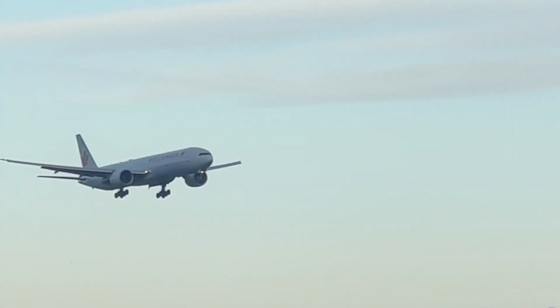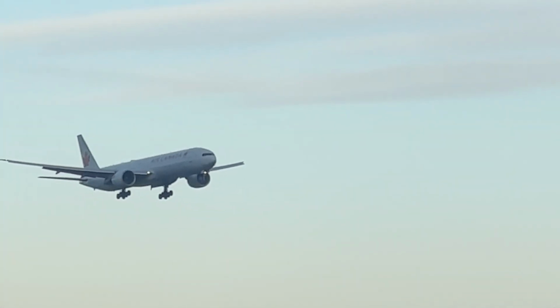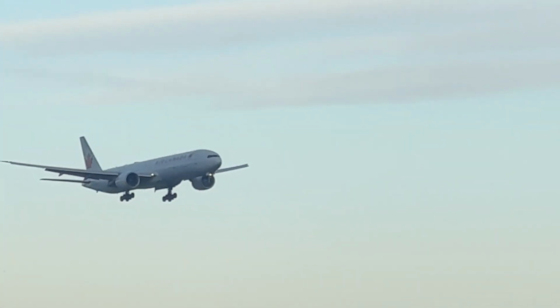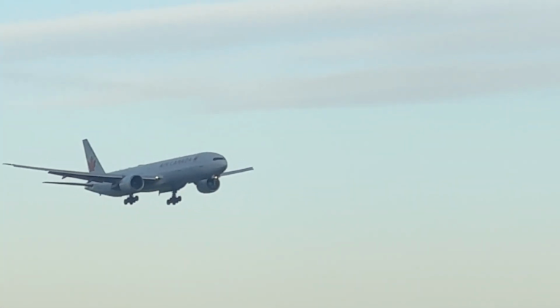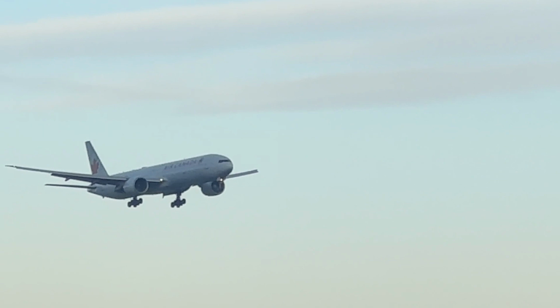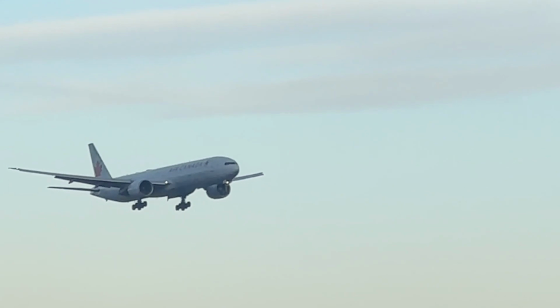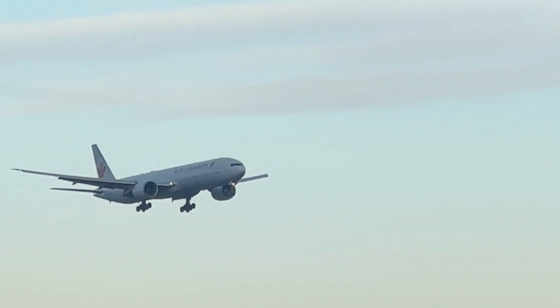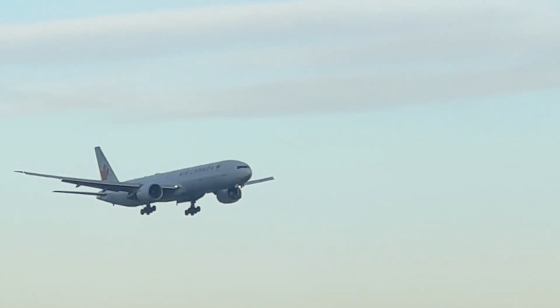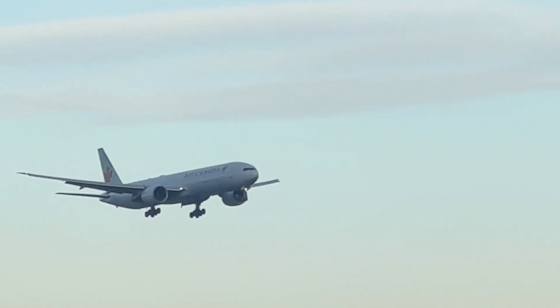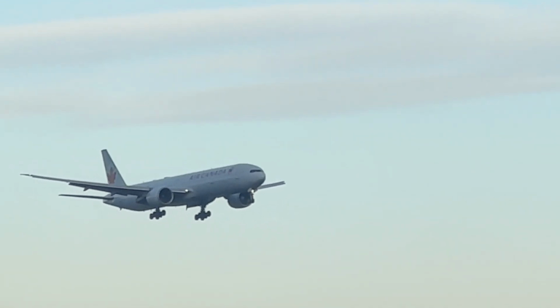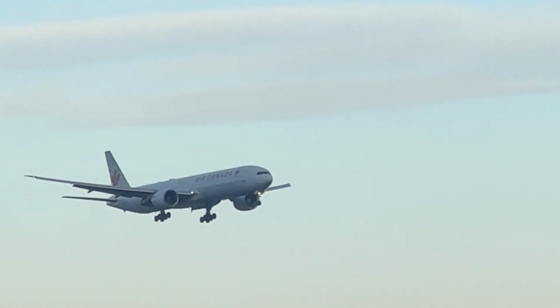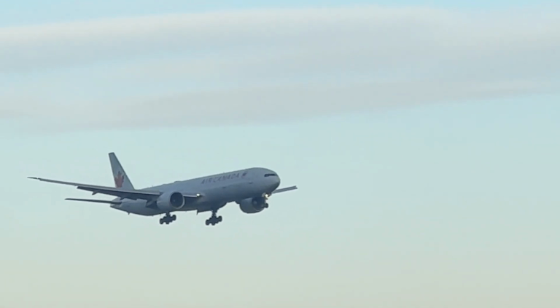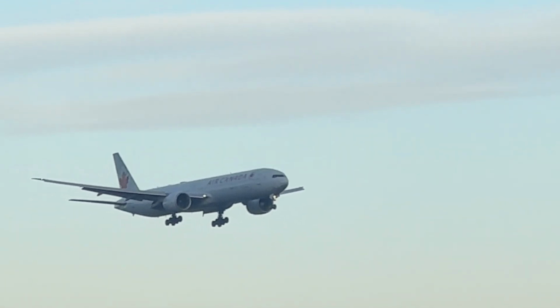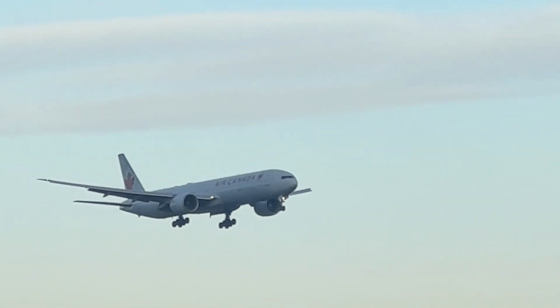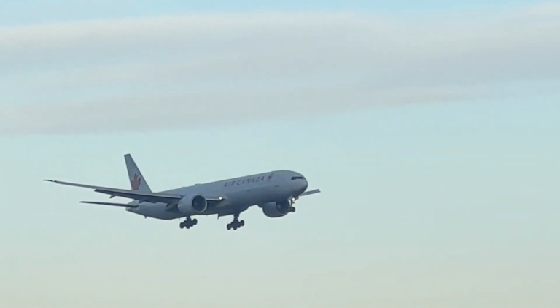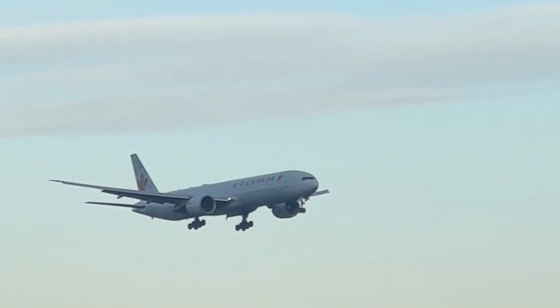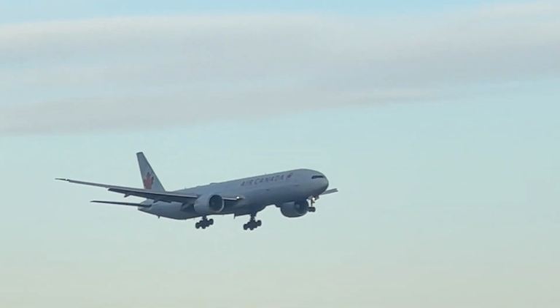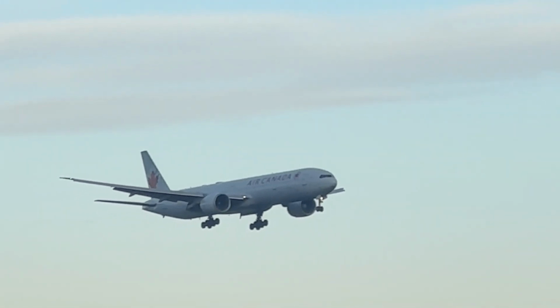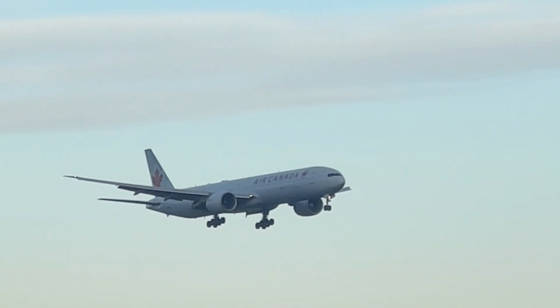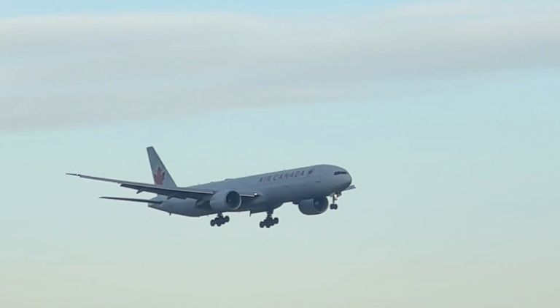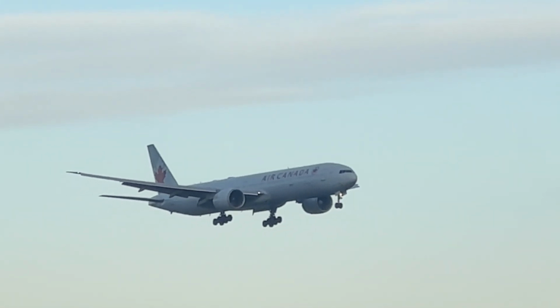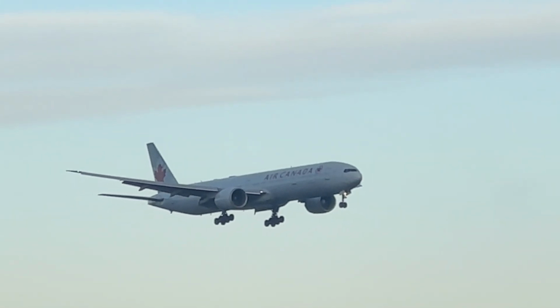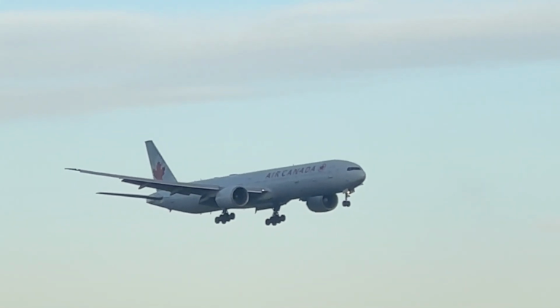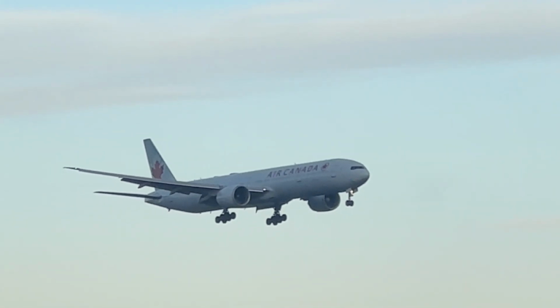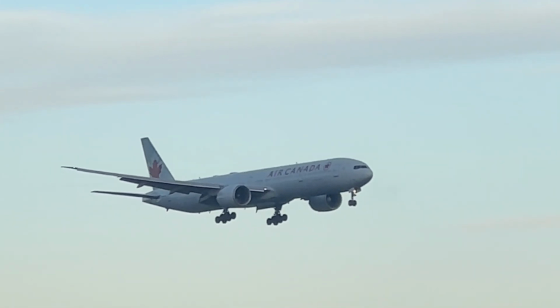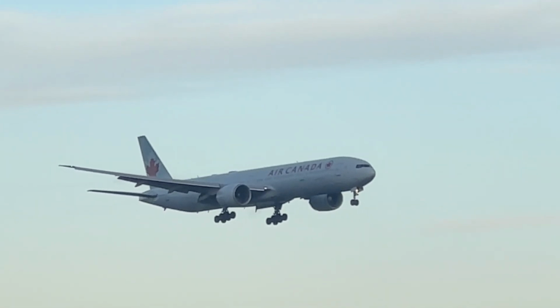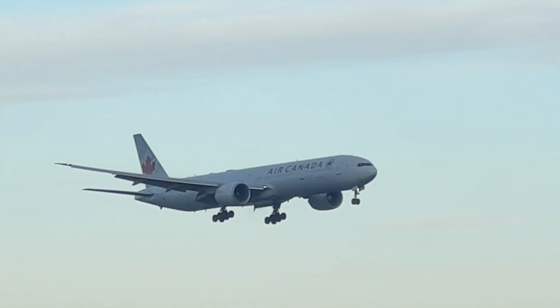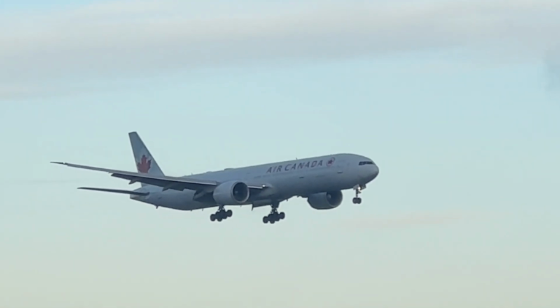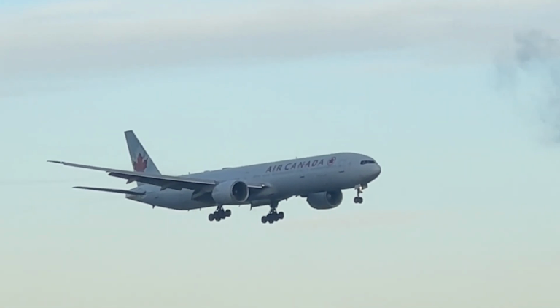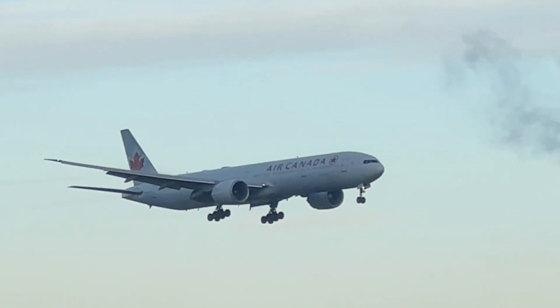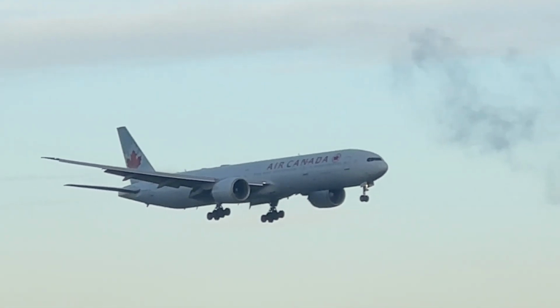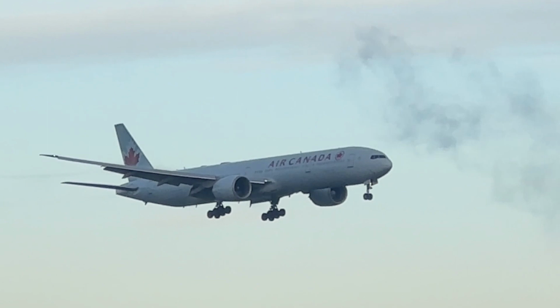Air Canada, it's a Boeing 777-300, and that's just coming in from Toronto.